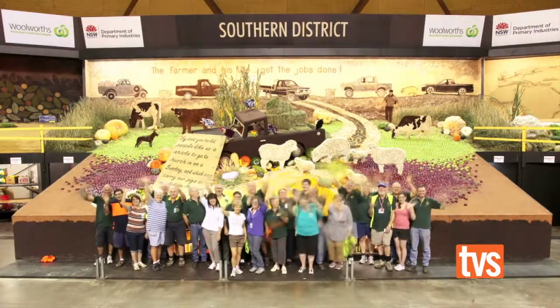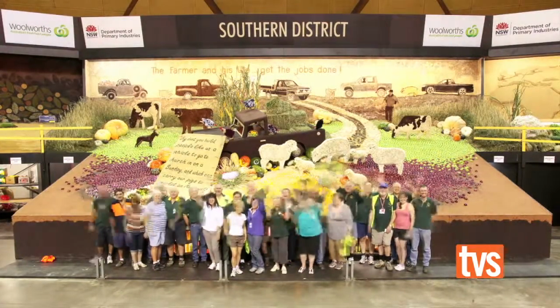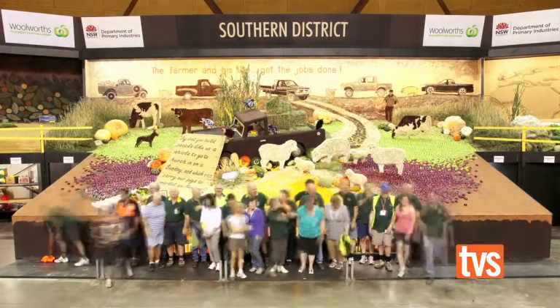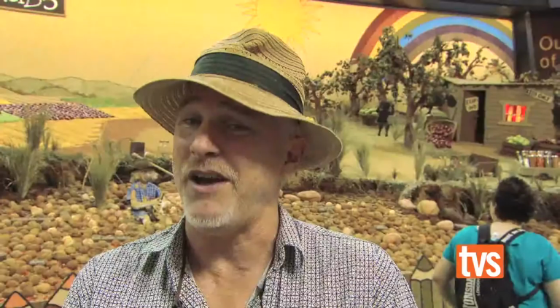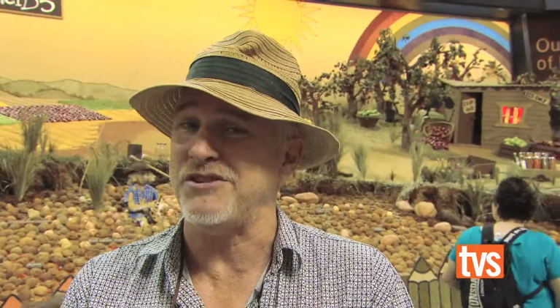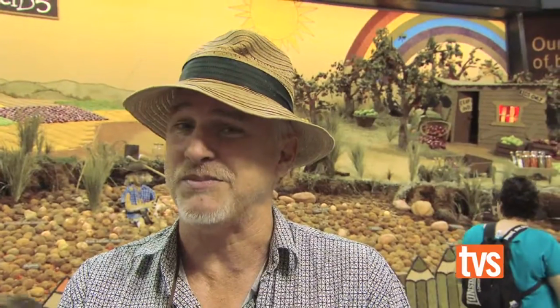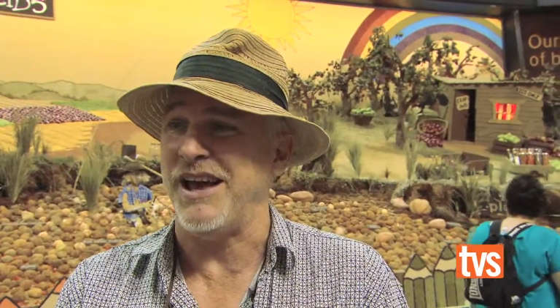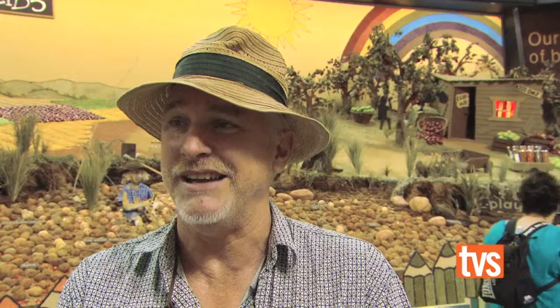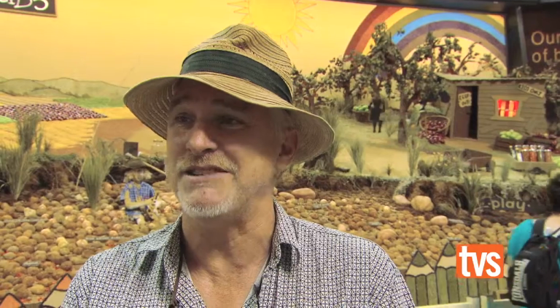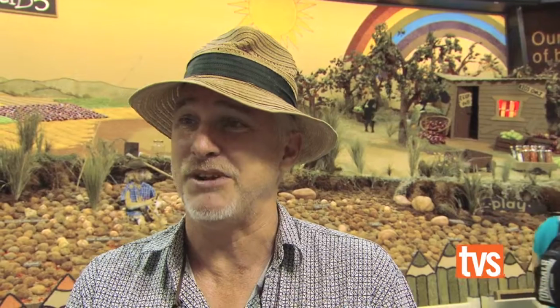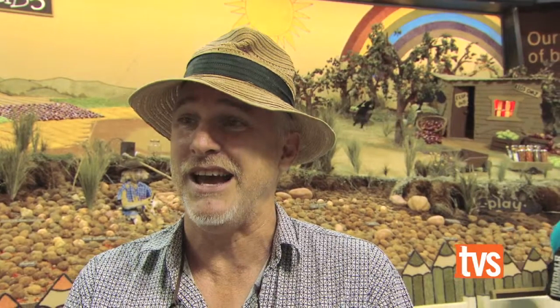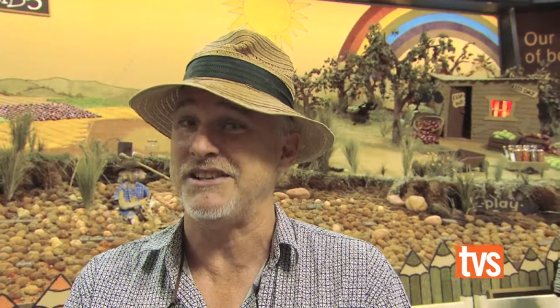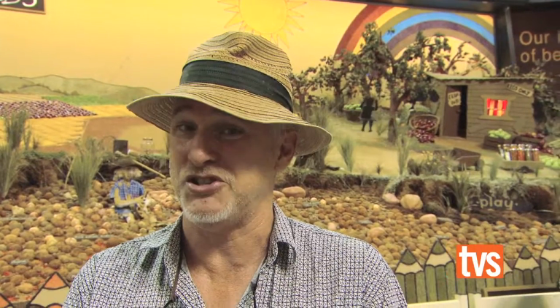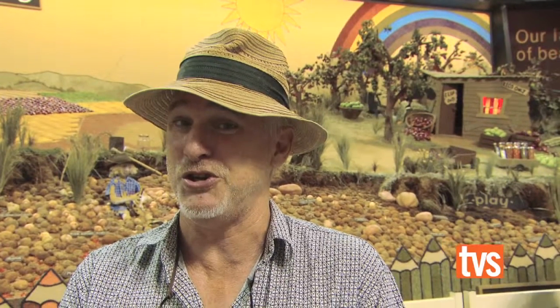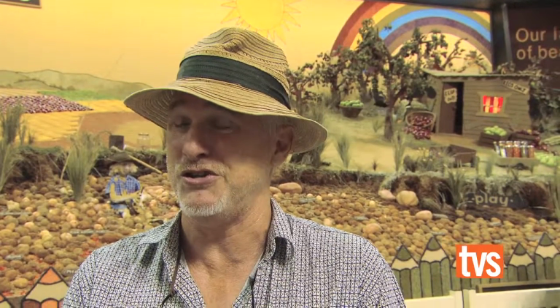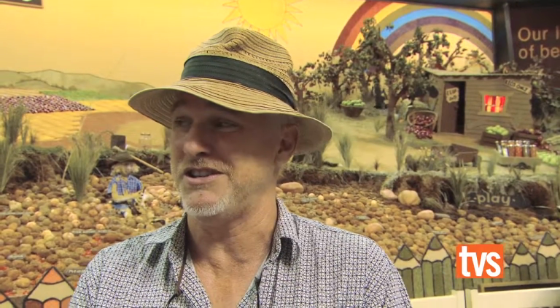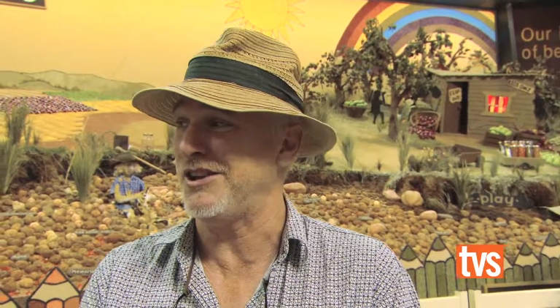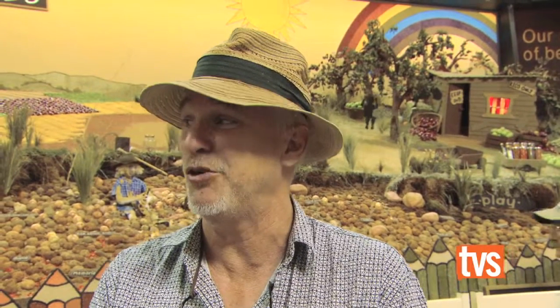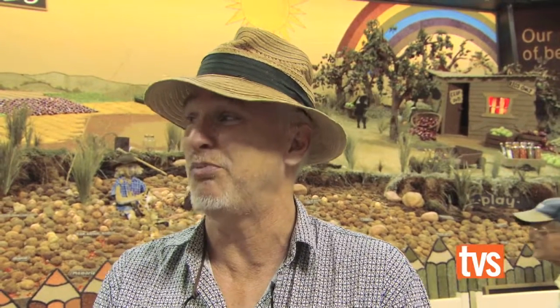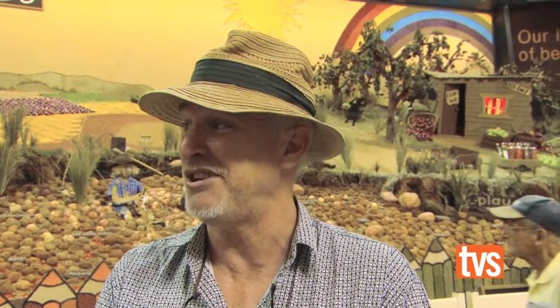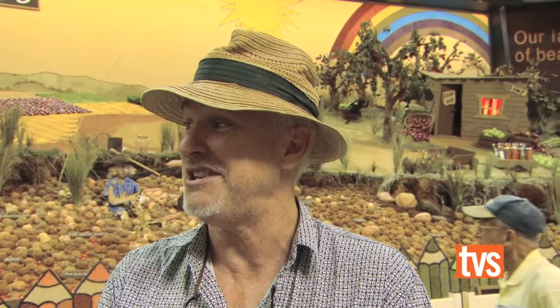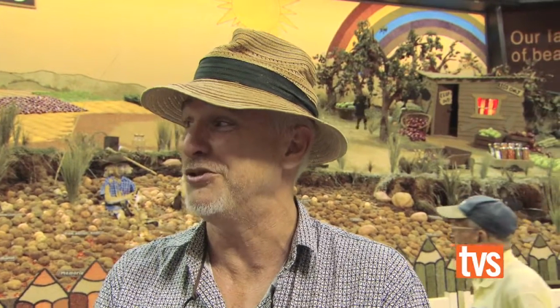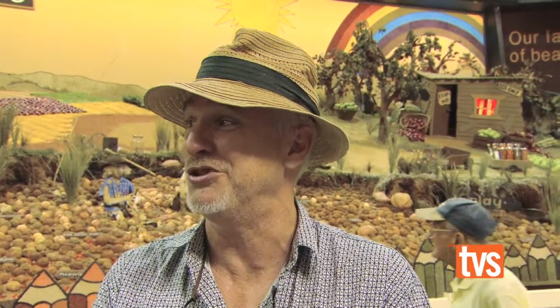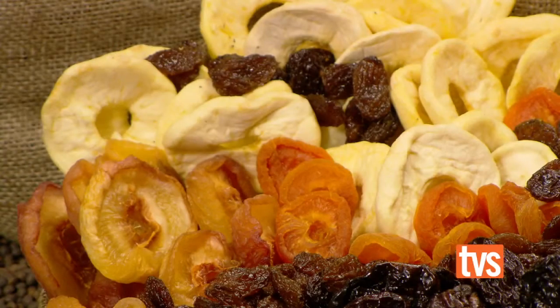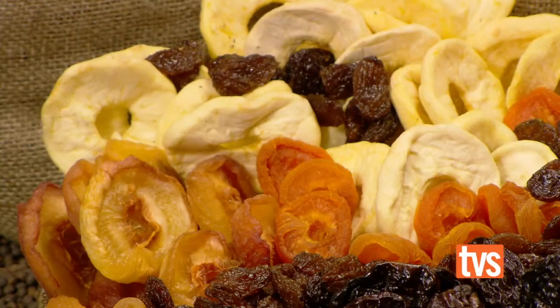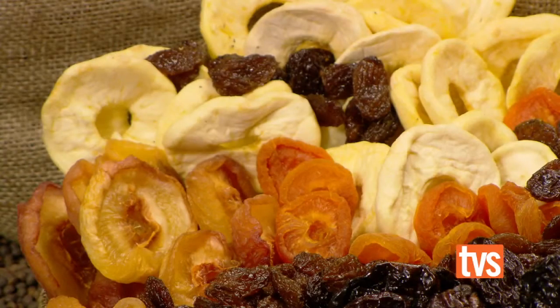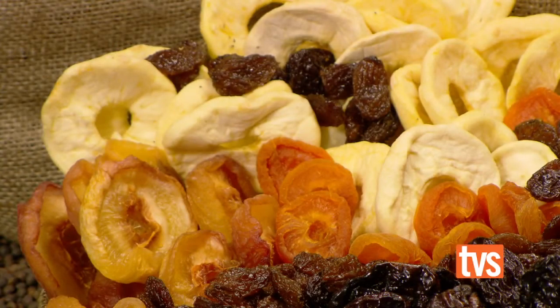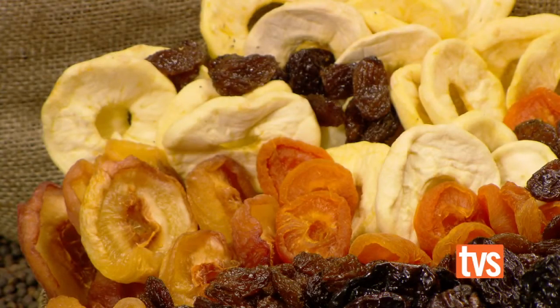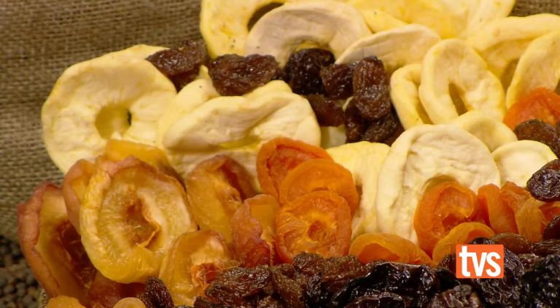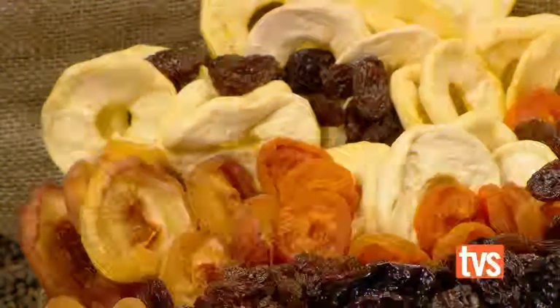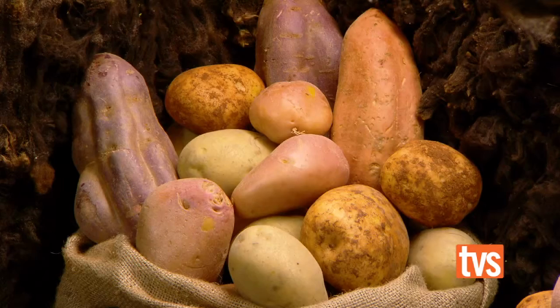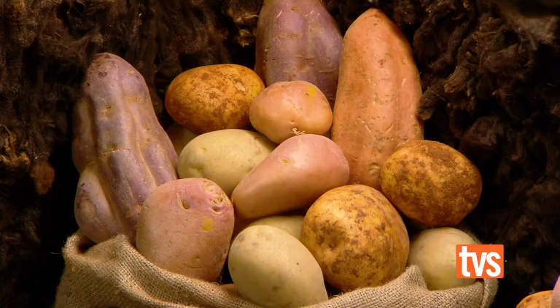My favourite display is pretty hard to choose. They're all pretty good. The produce is extraordinary.